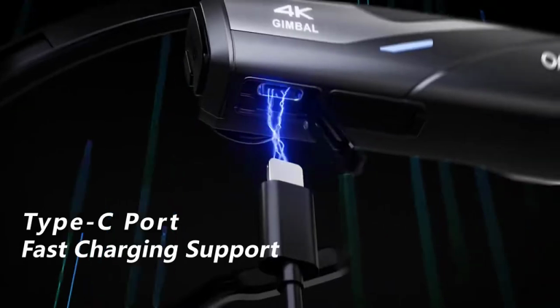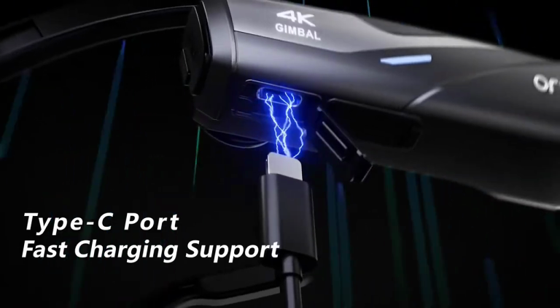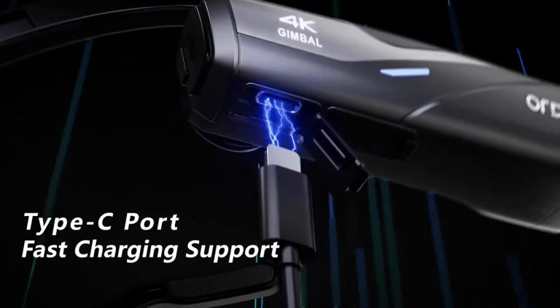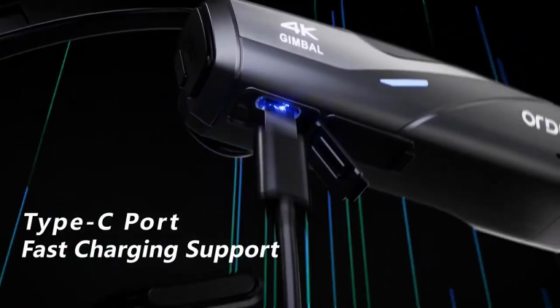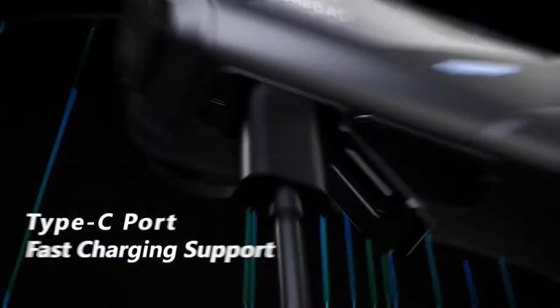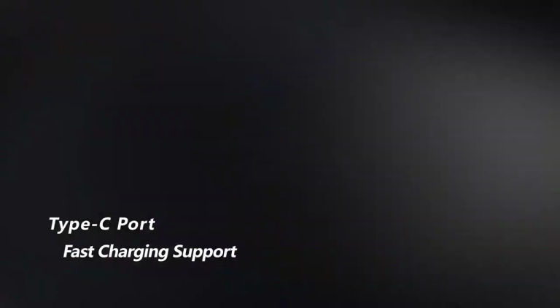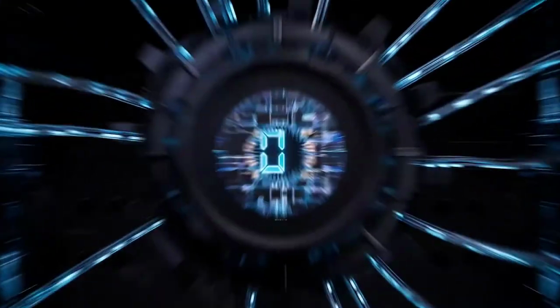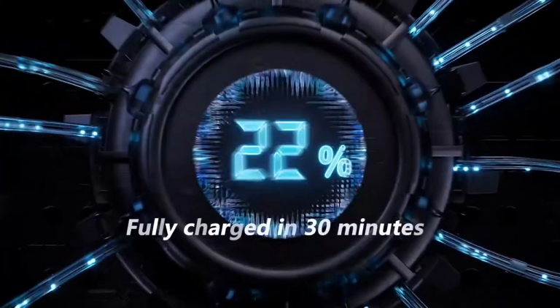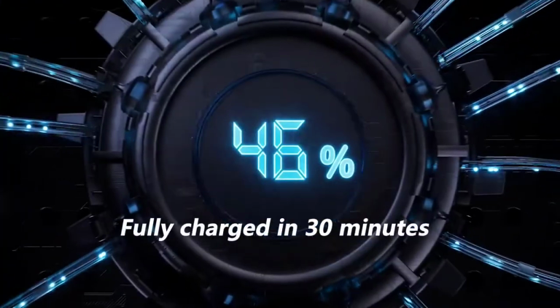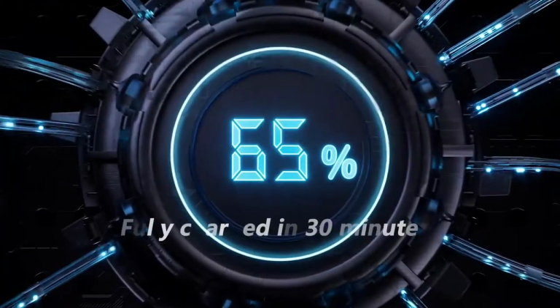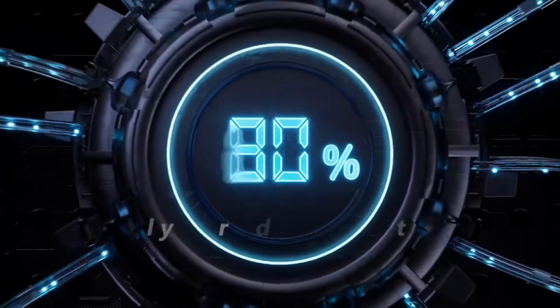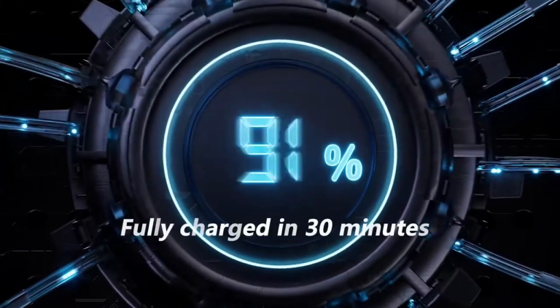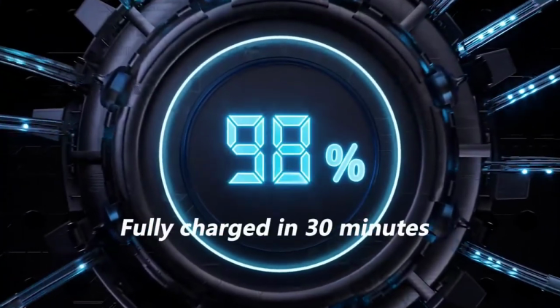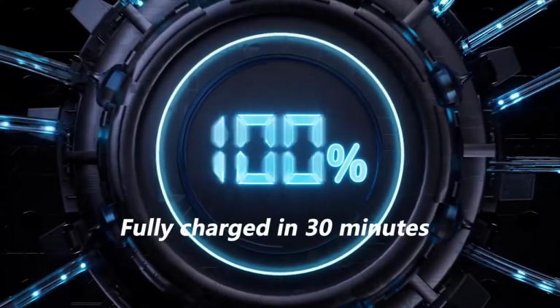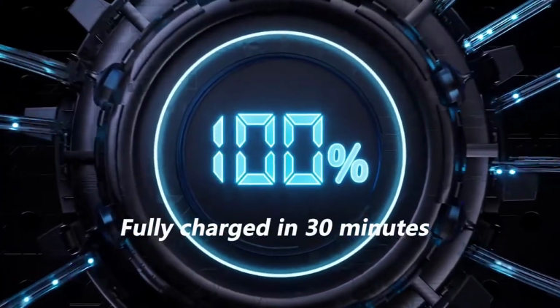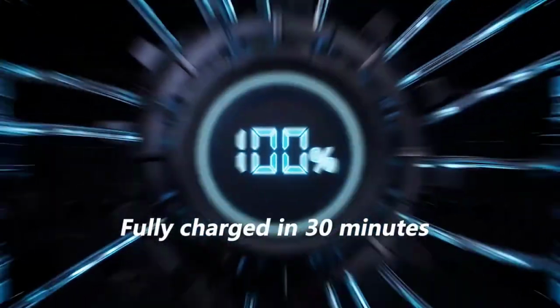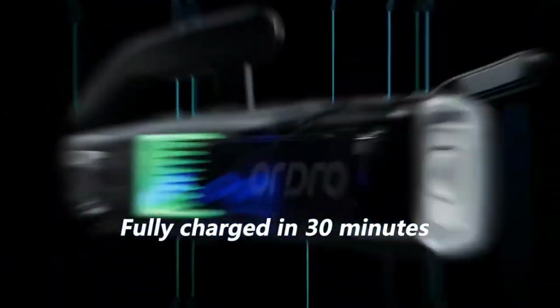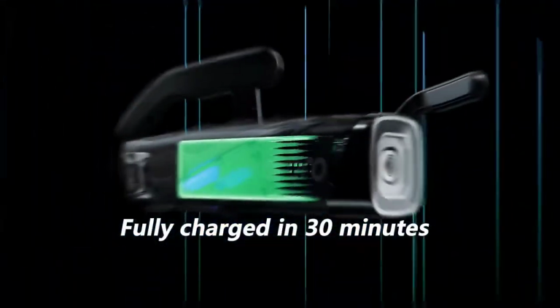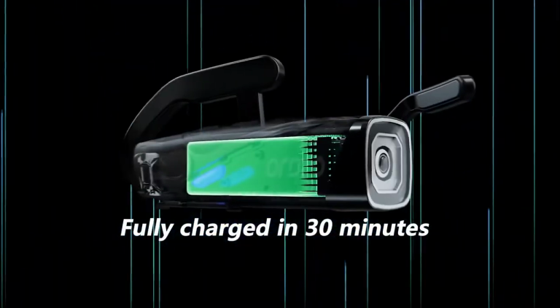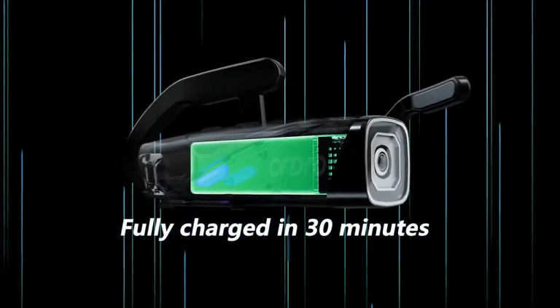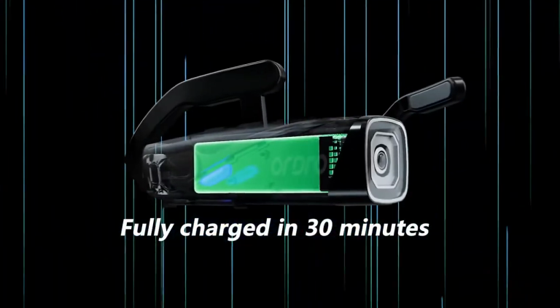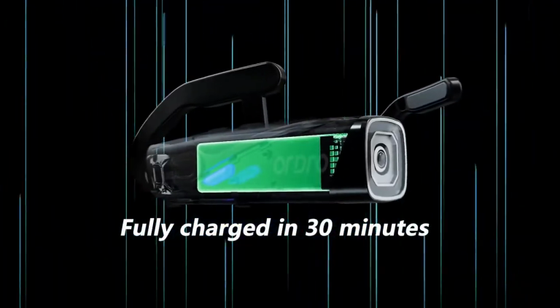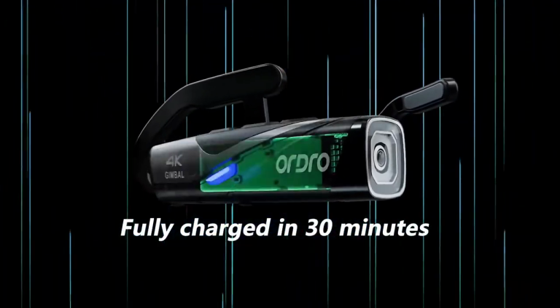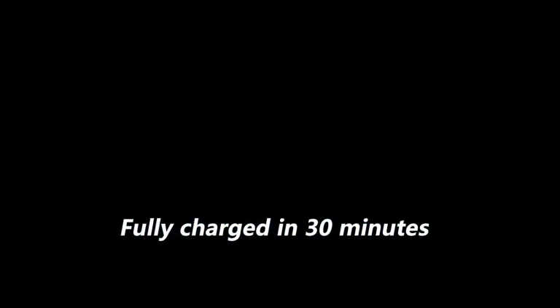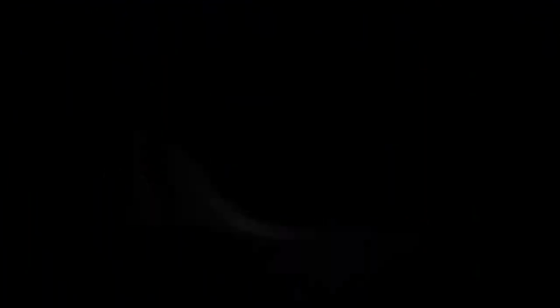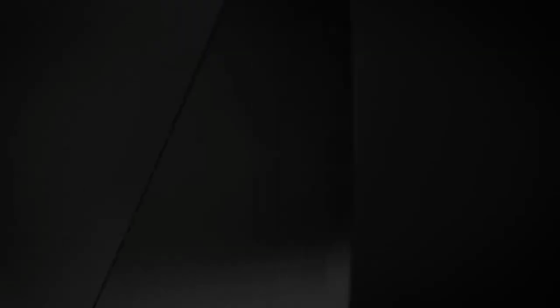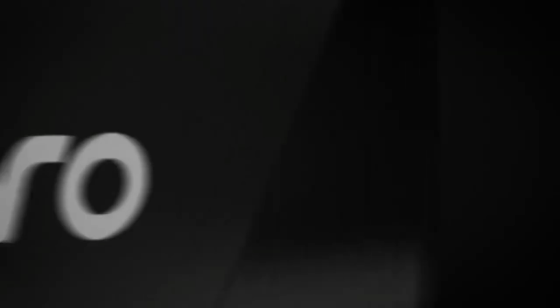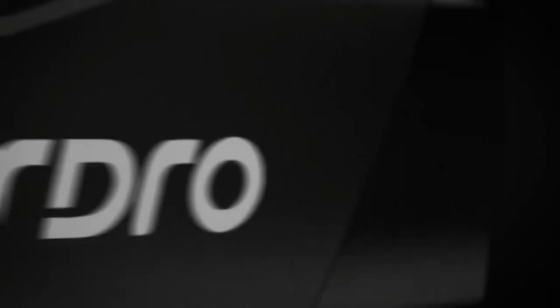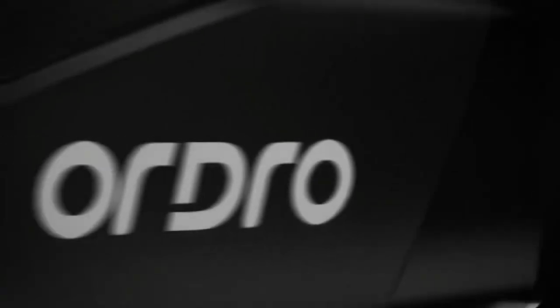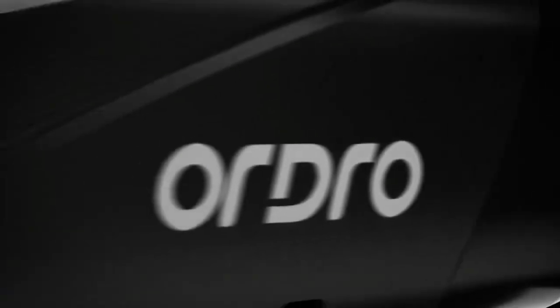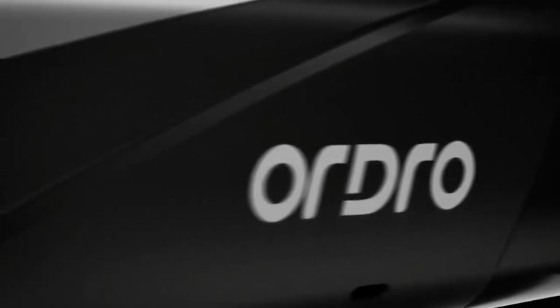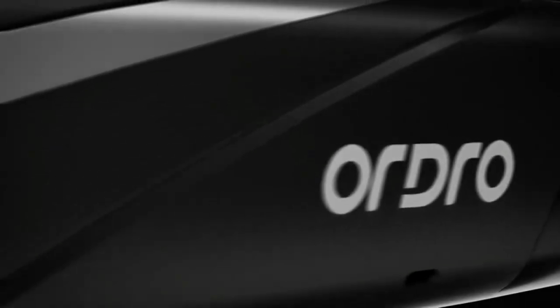Body cams have proven to be very helpful in other spheres of our life, including surveillance, medicine, and education.